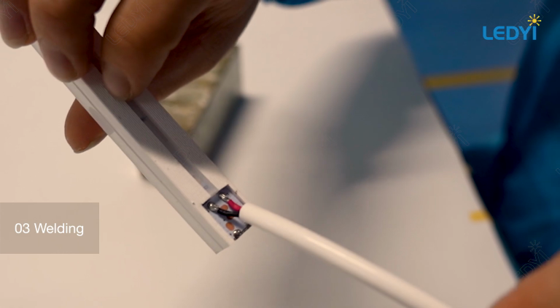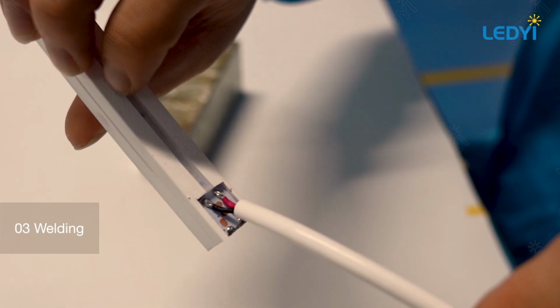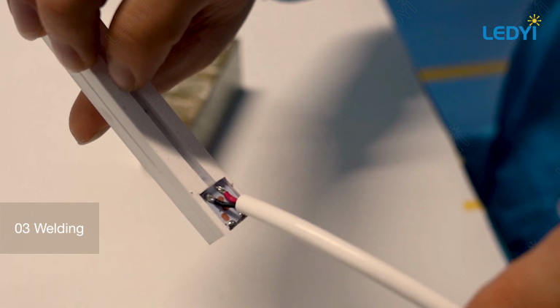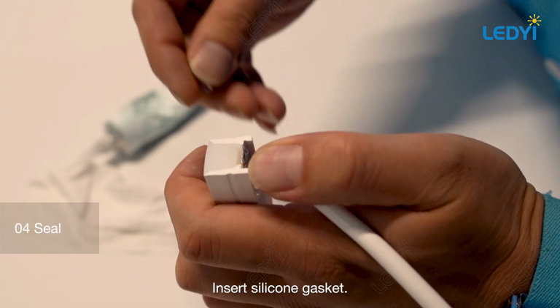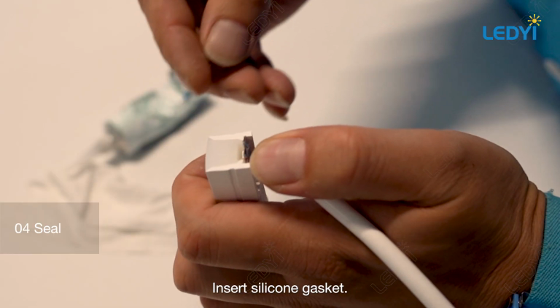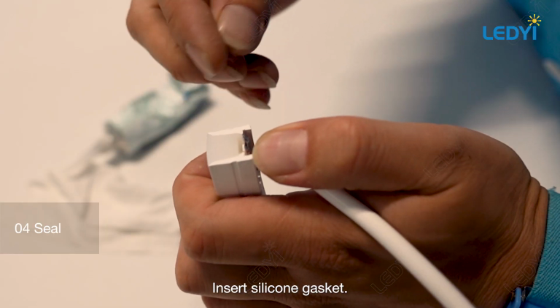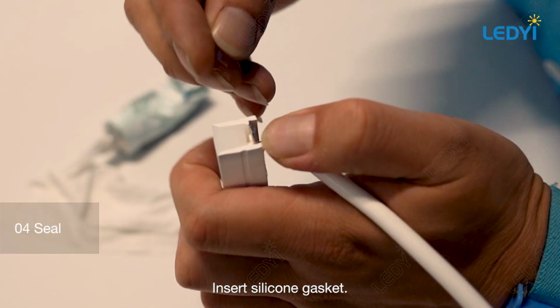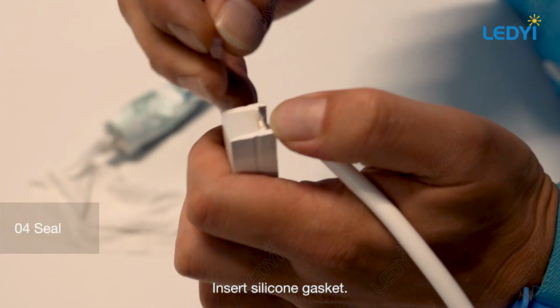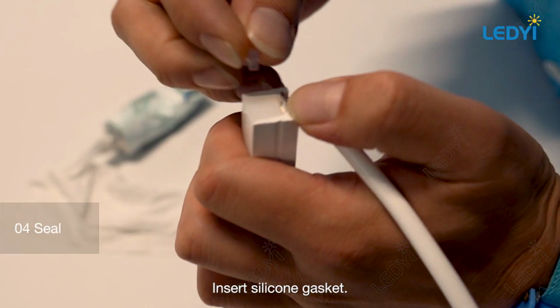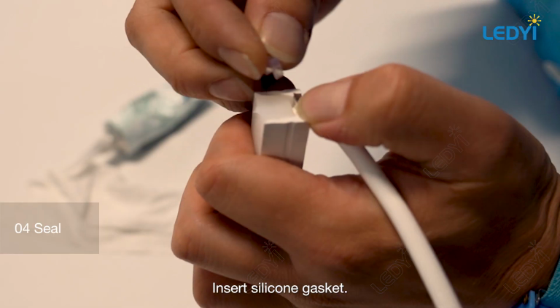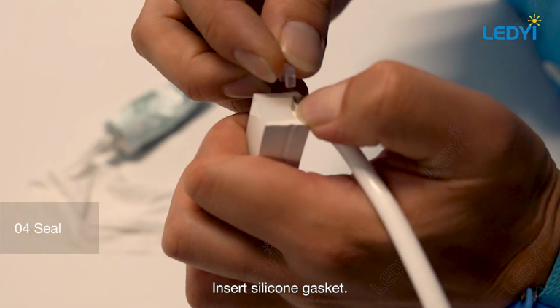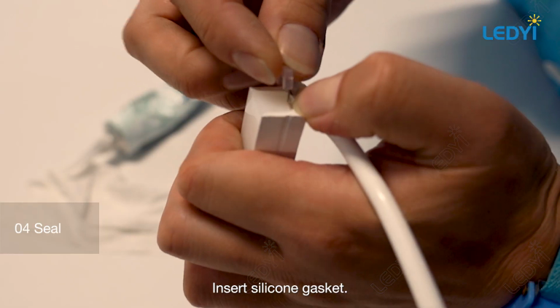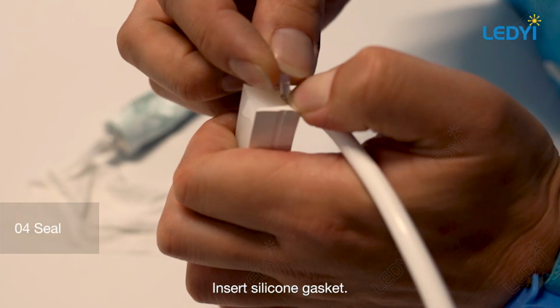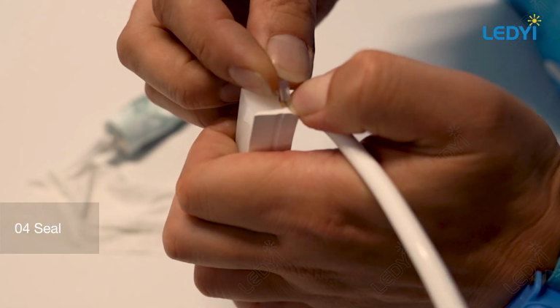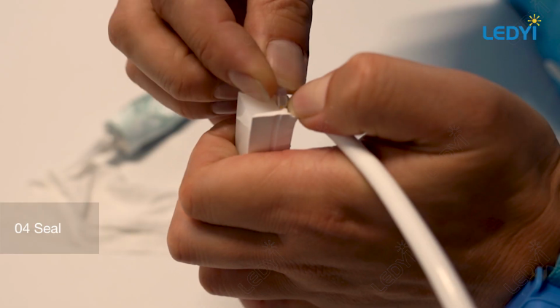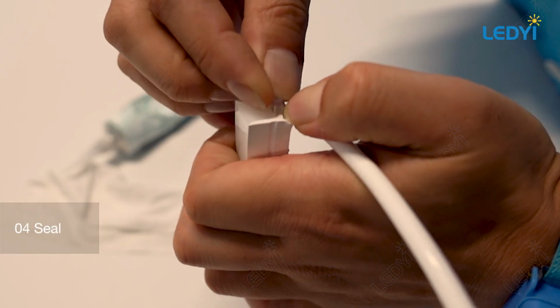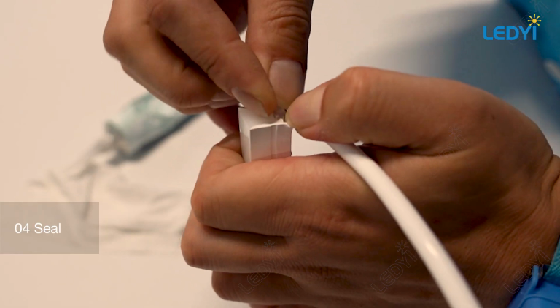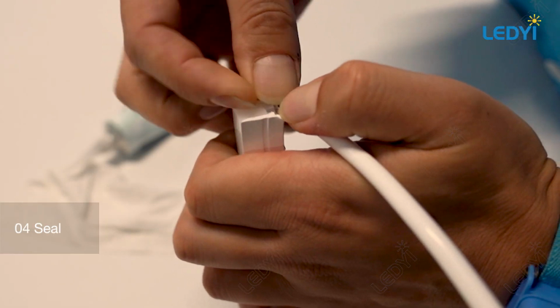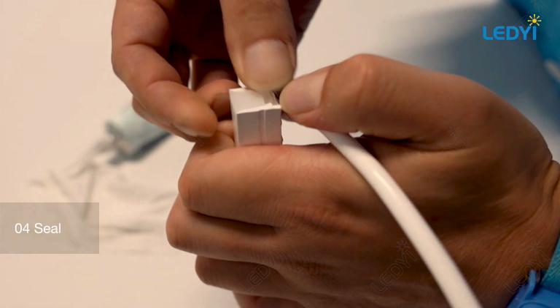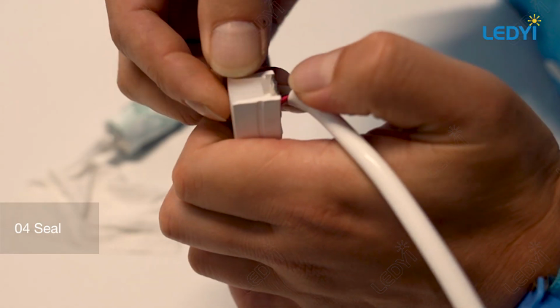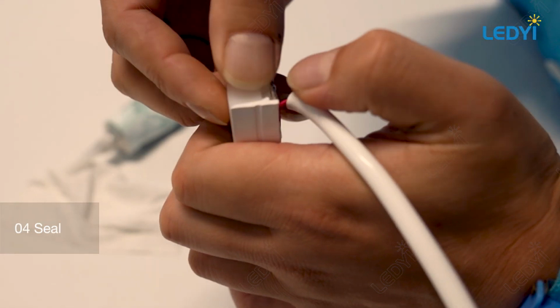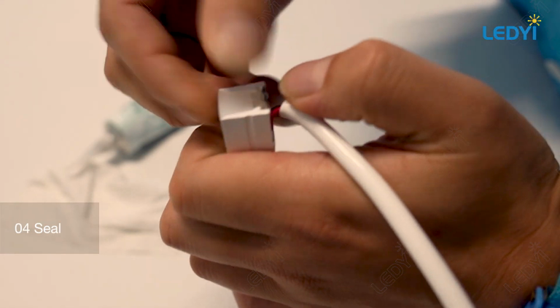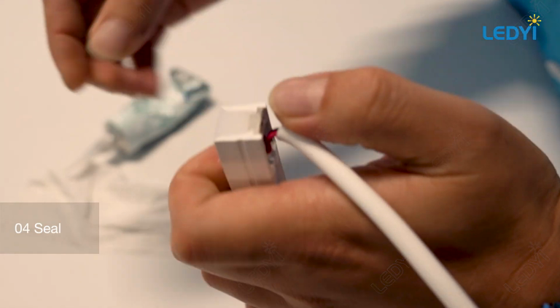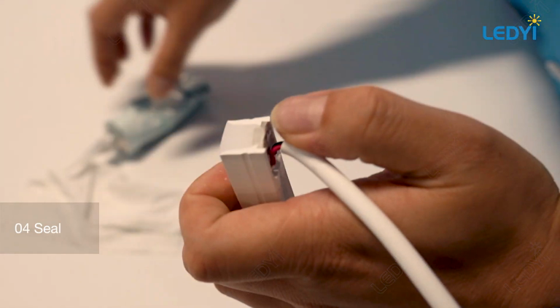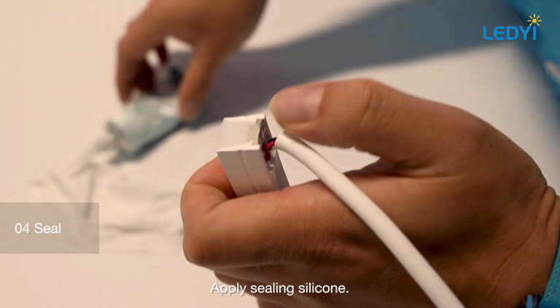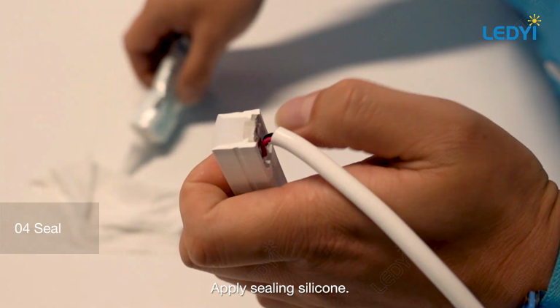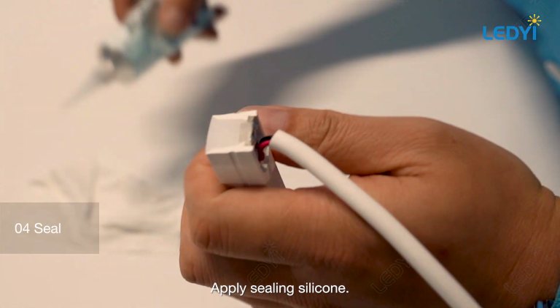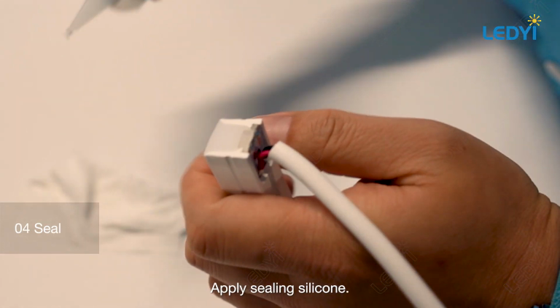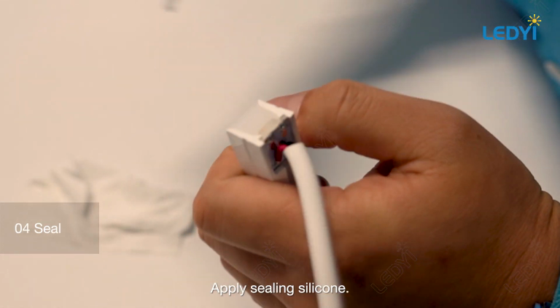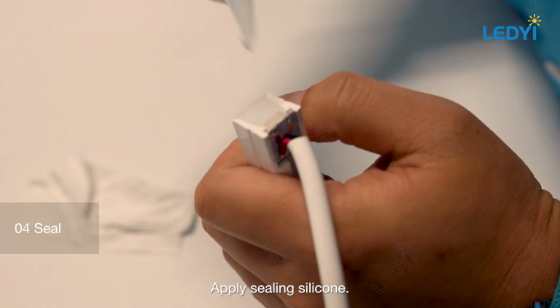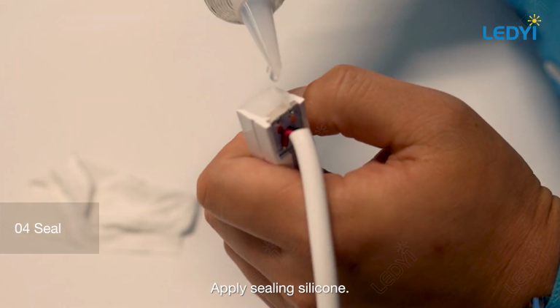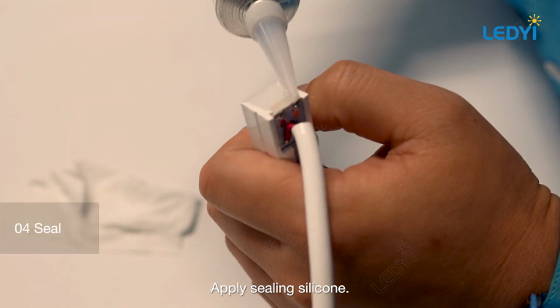Insert the silicone gasket, then apply sealing silicone.